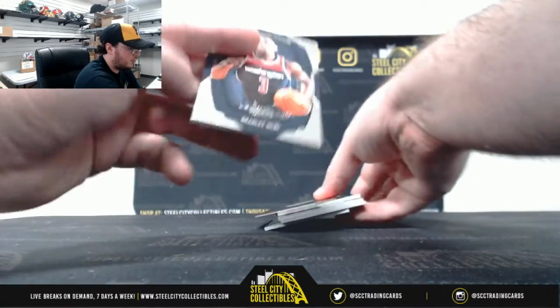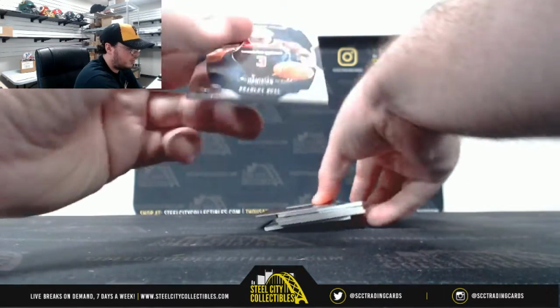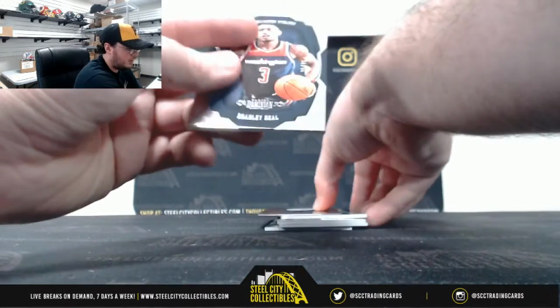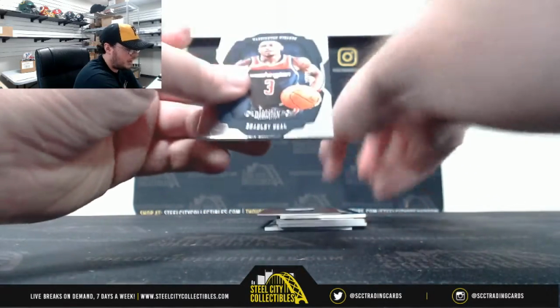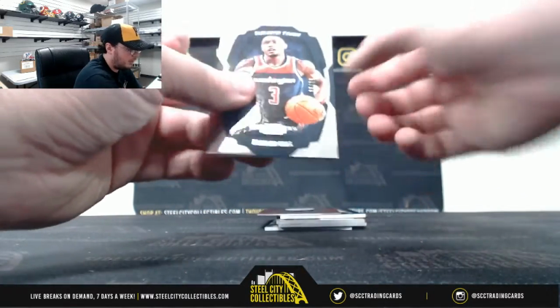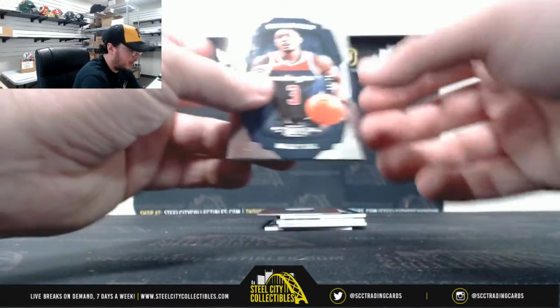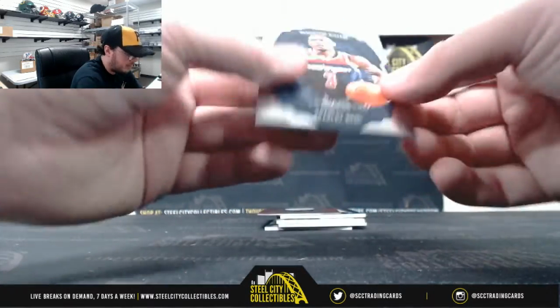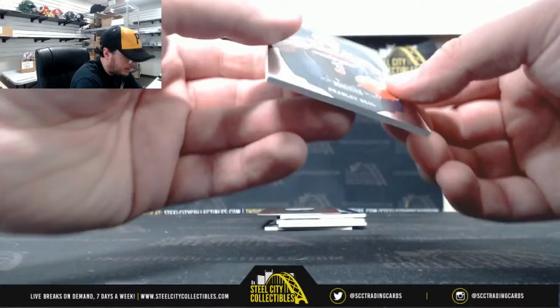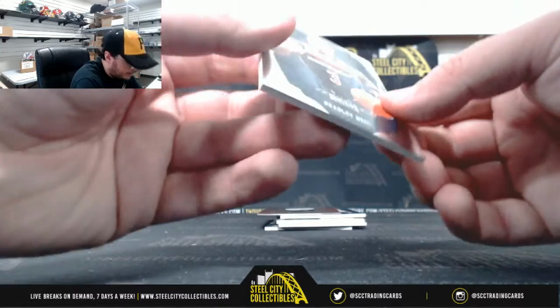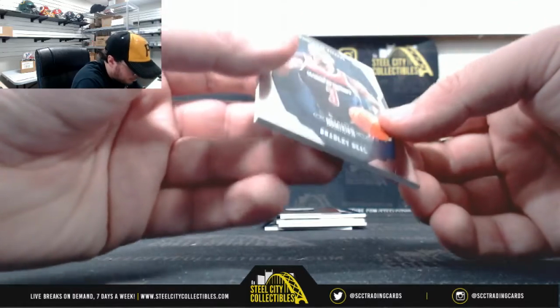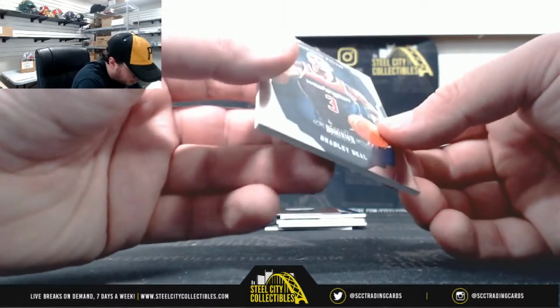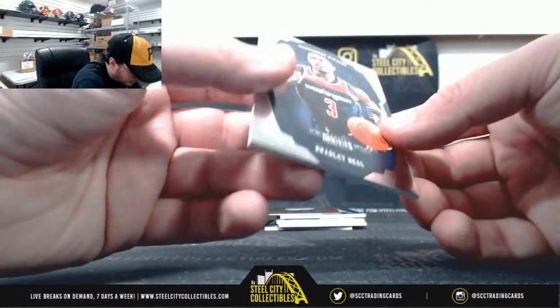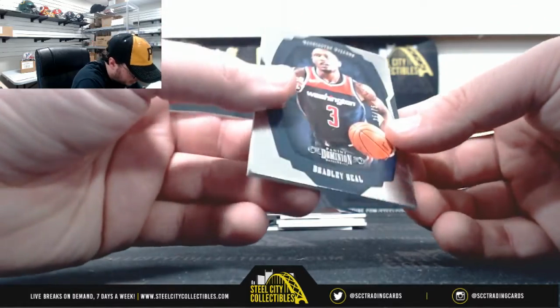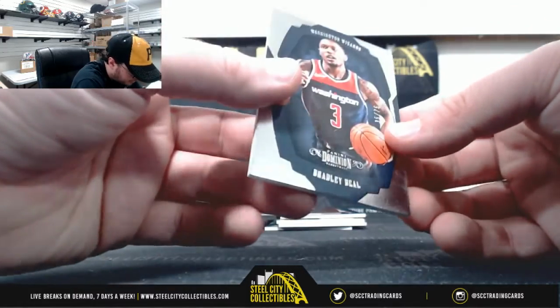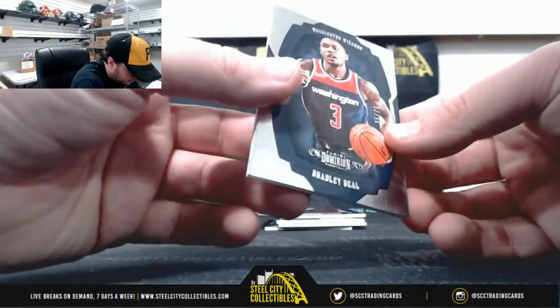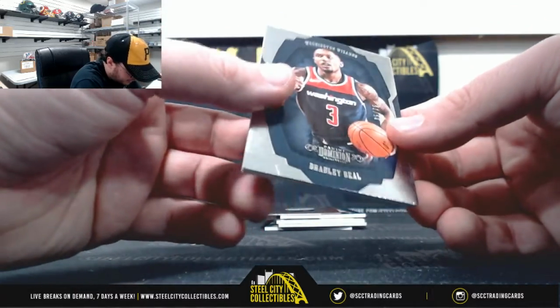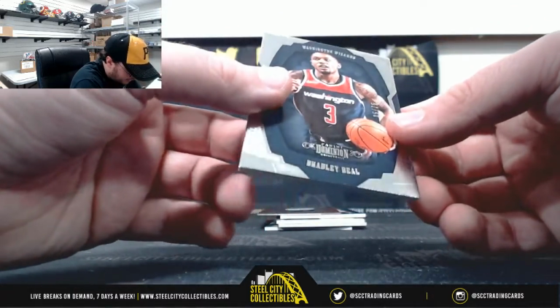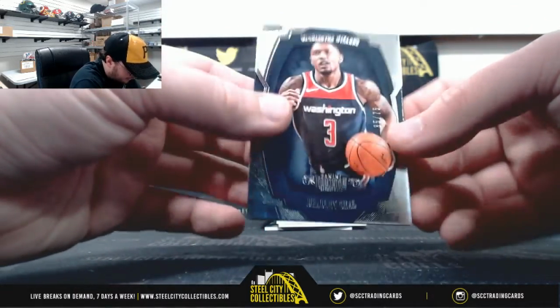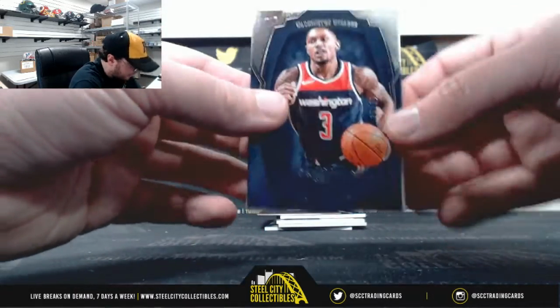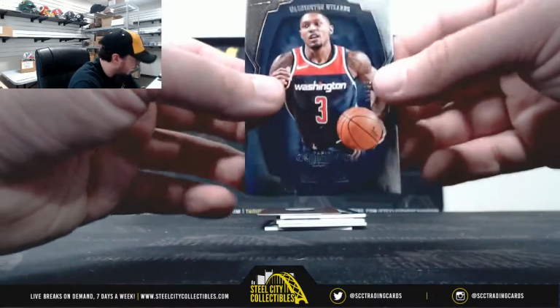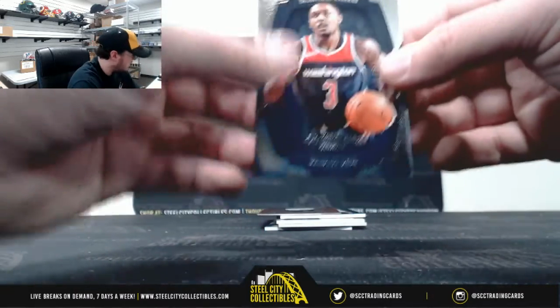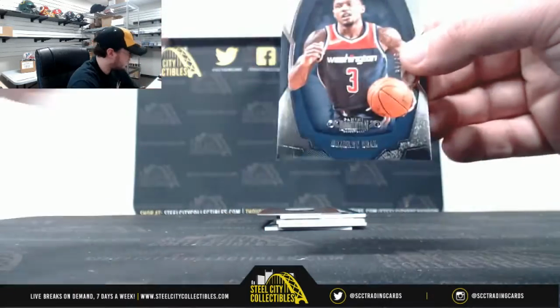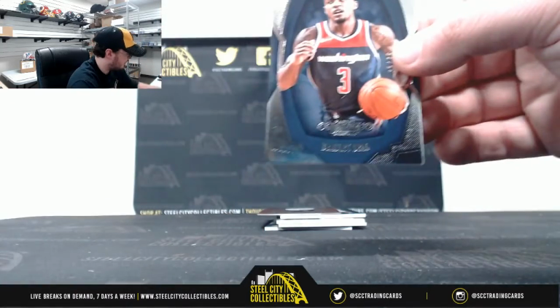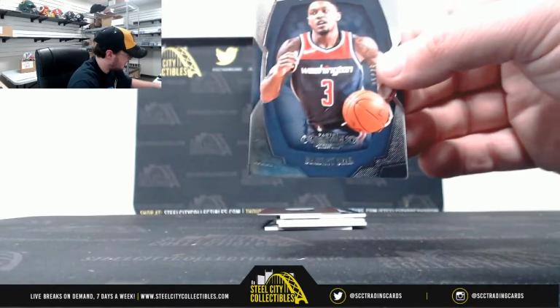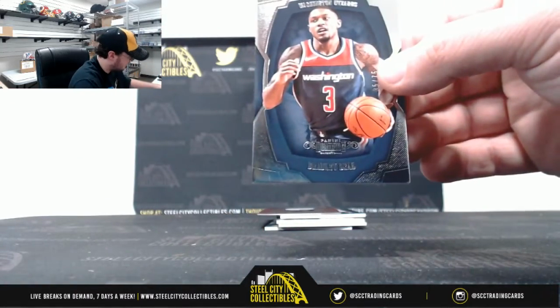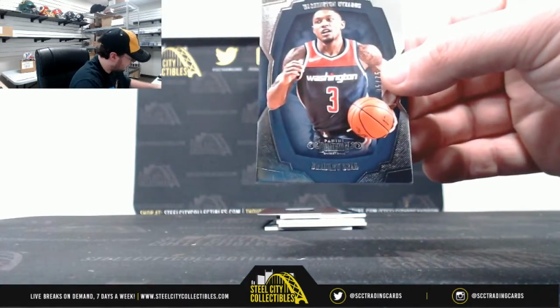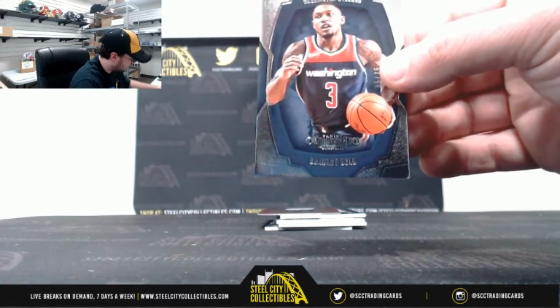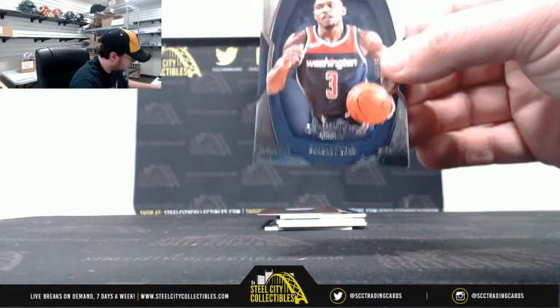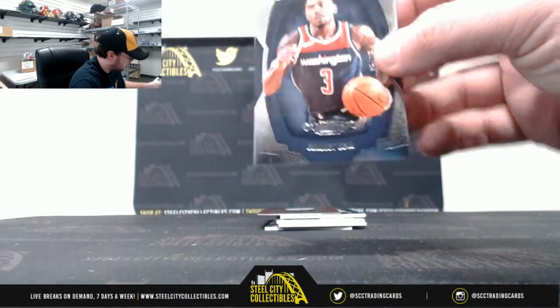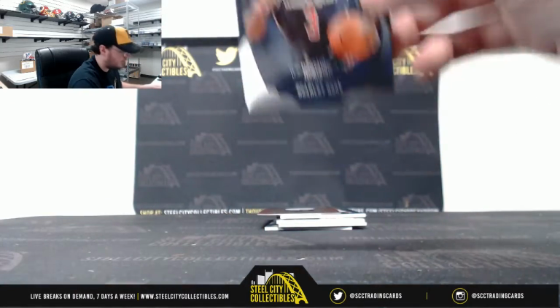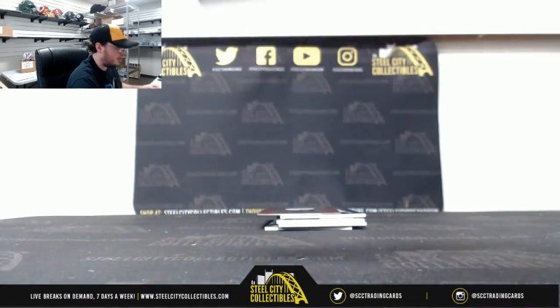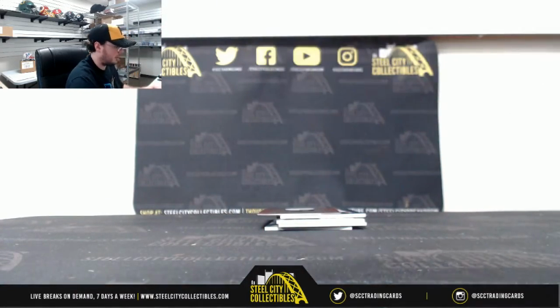Okay, our base card here is Bradley Beal, 35 of 75. That goes to Jacob M.